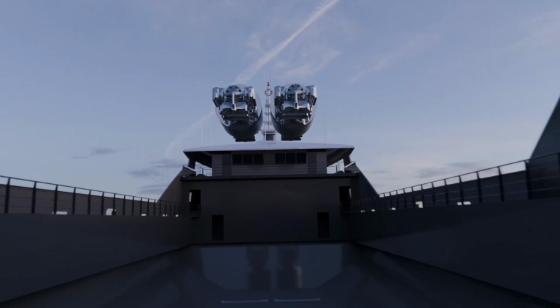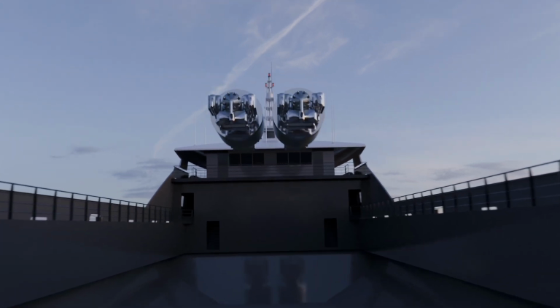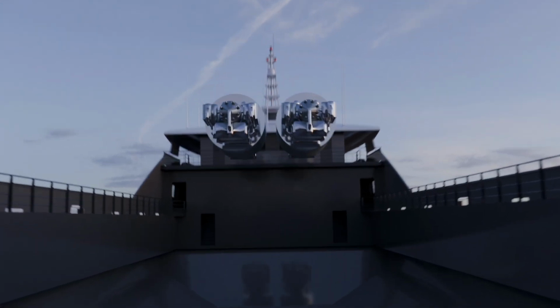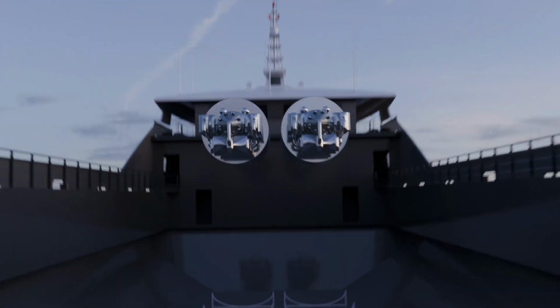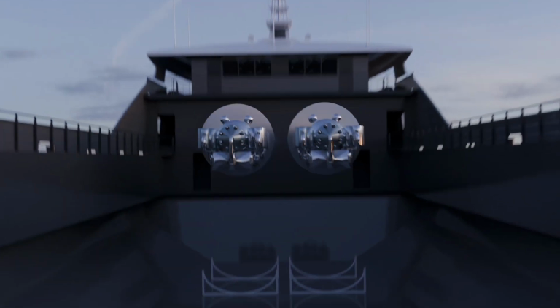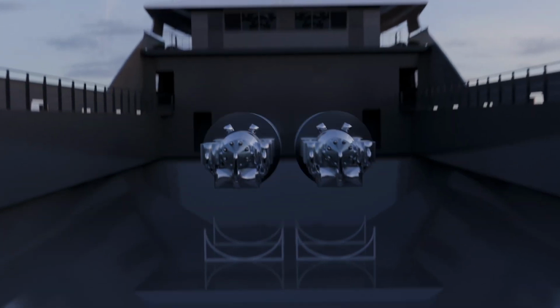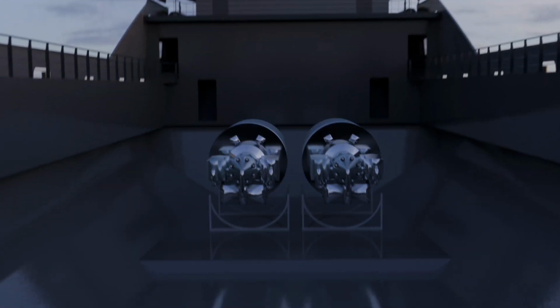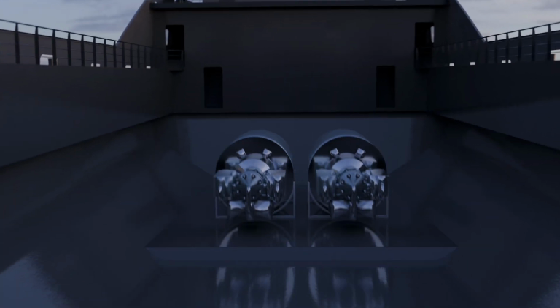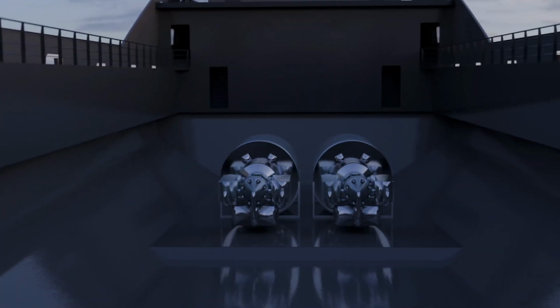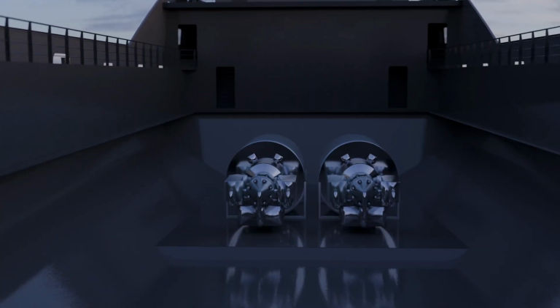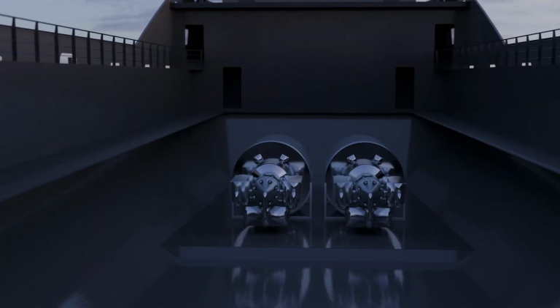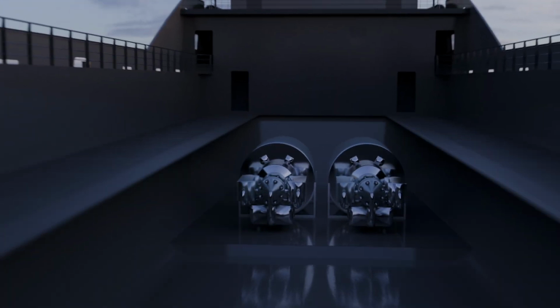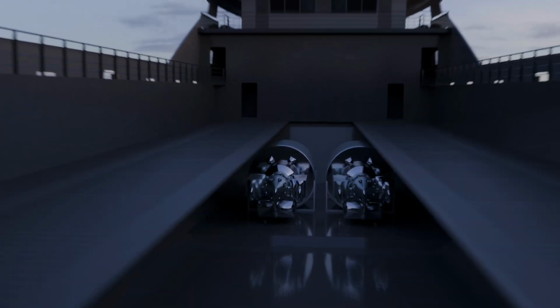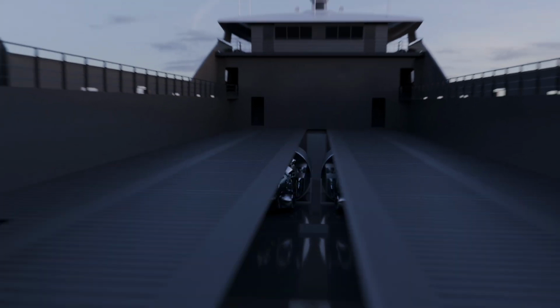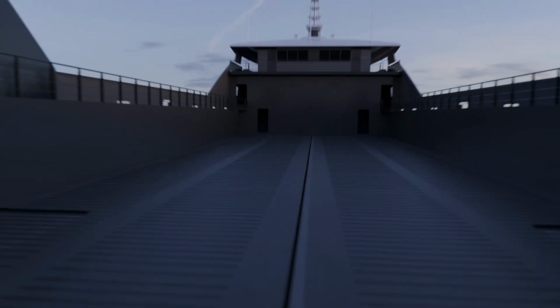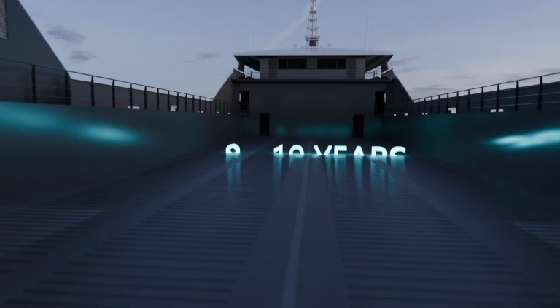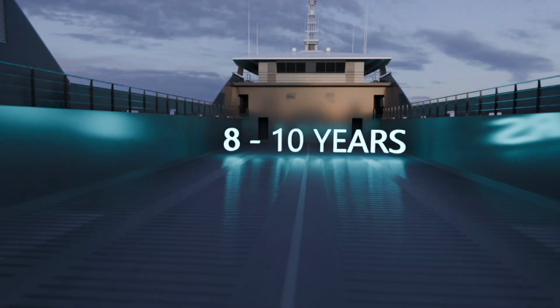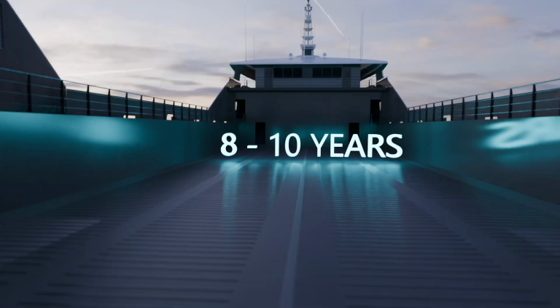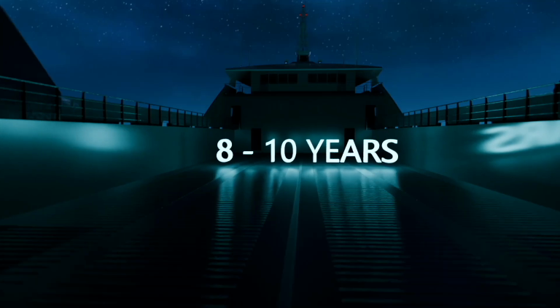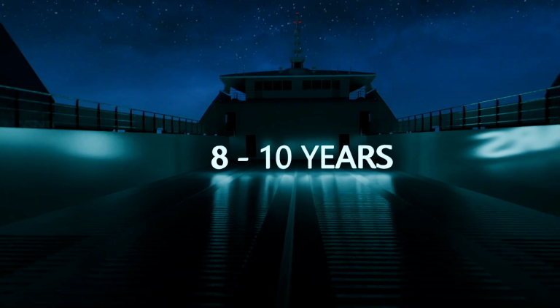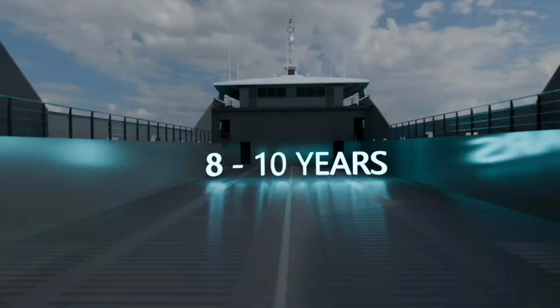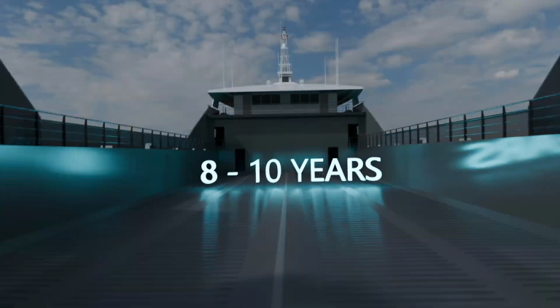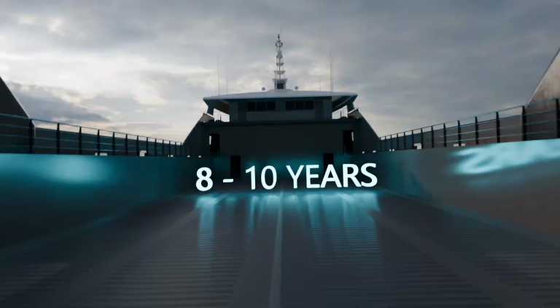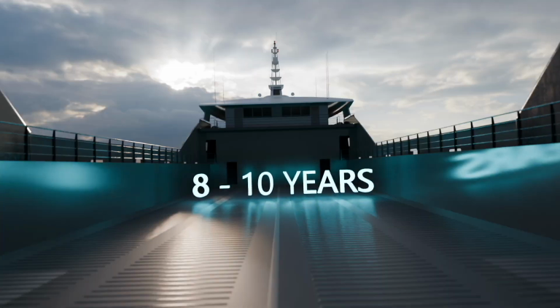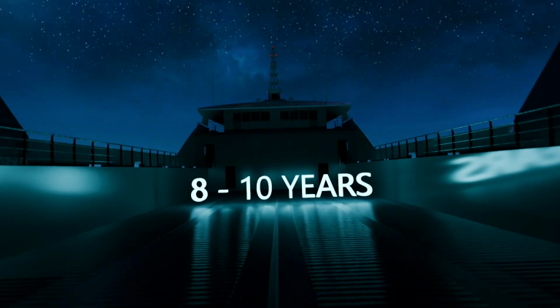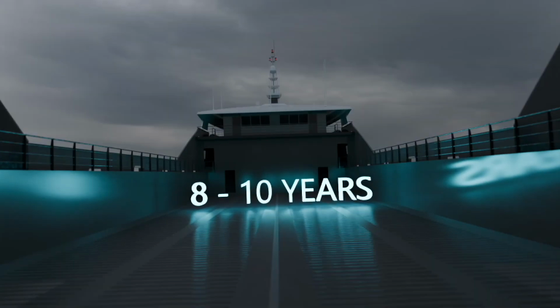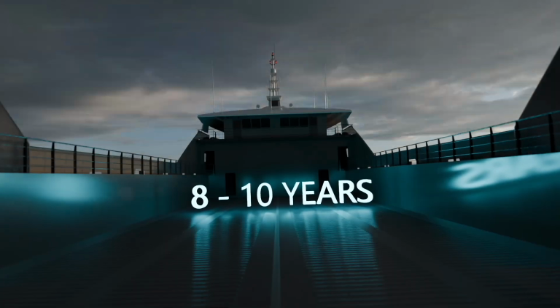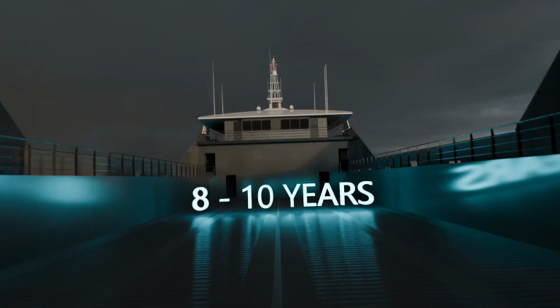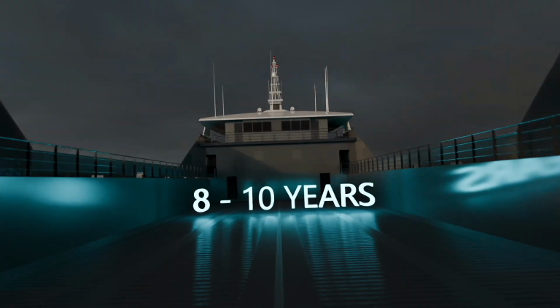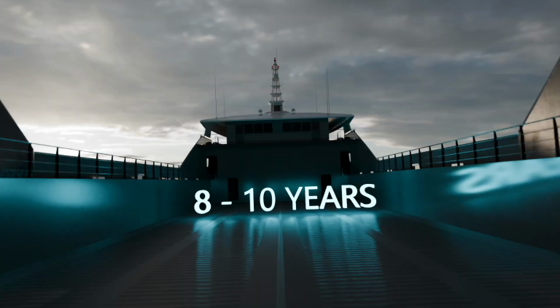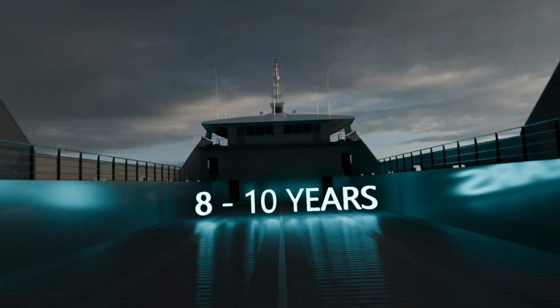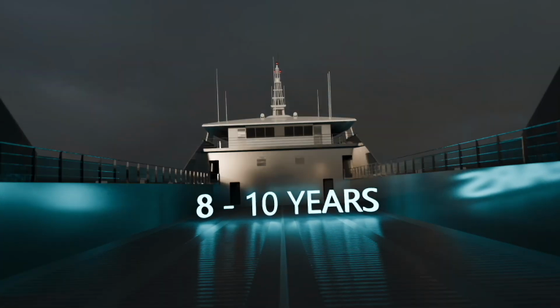Fitted with an MMR, this vessel can operate for 8 to 10 years without refuelling and without any emissions.